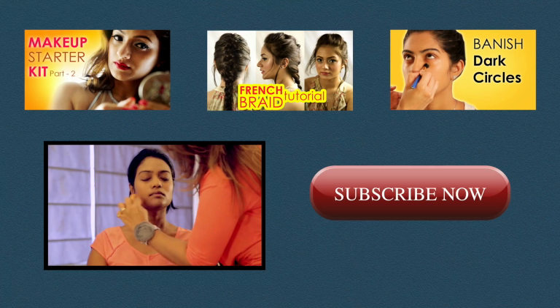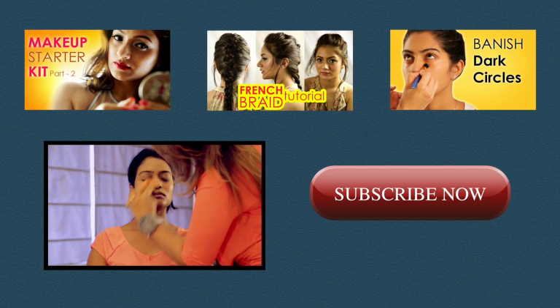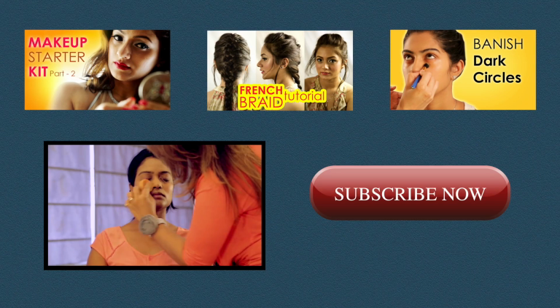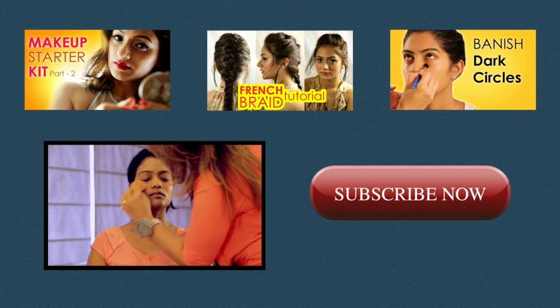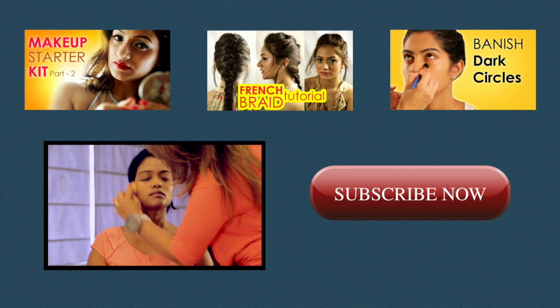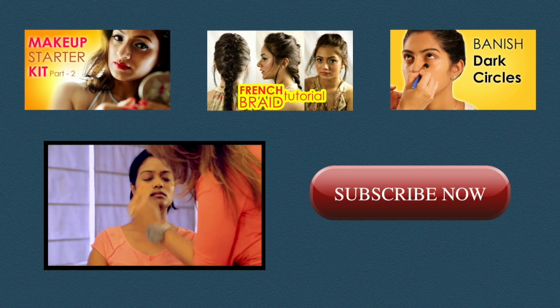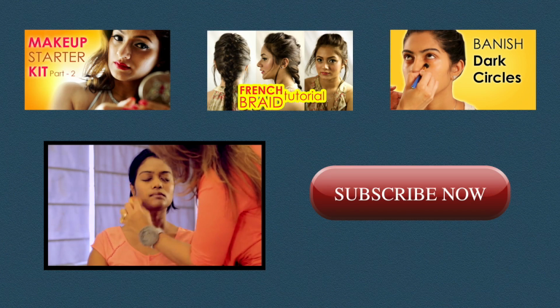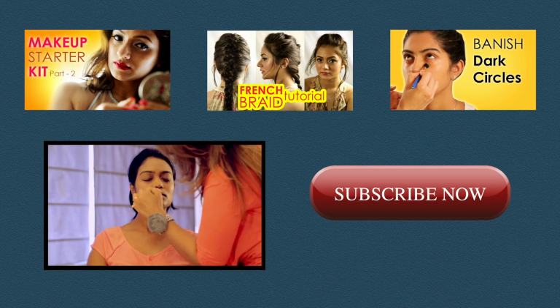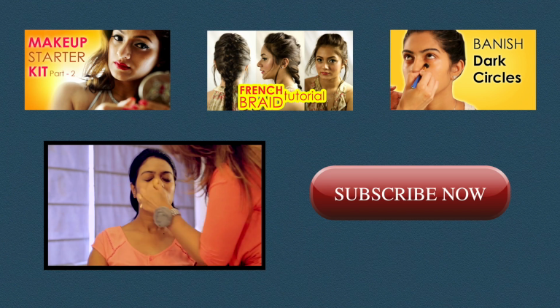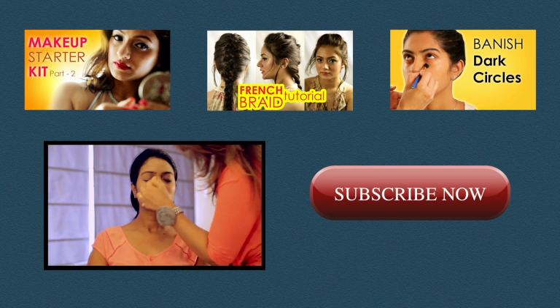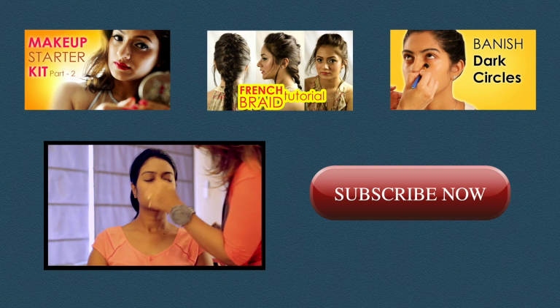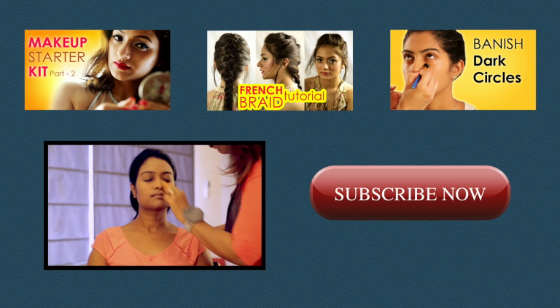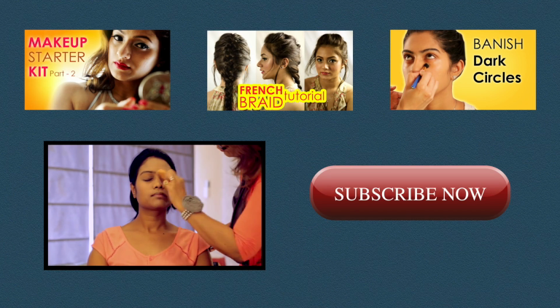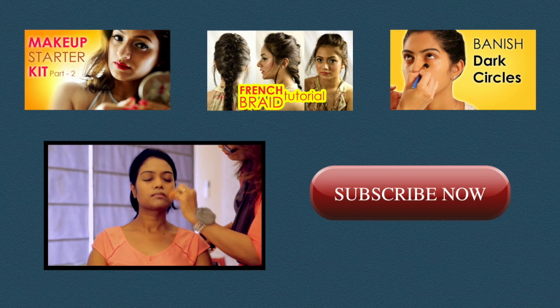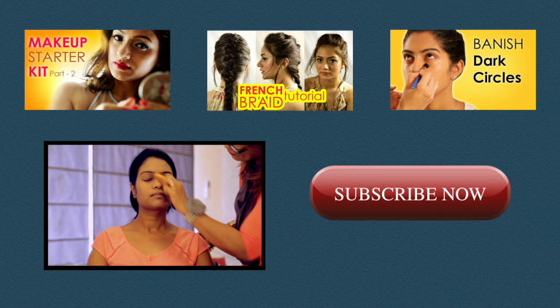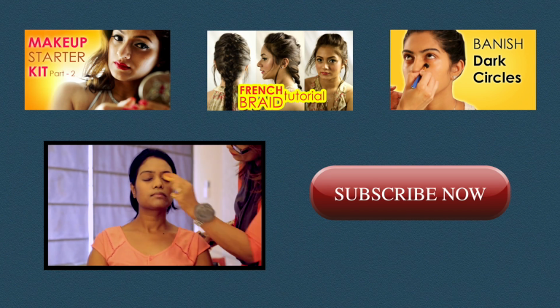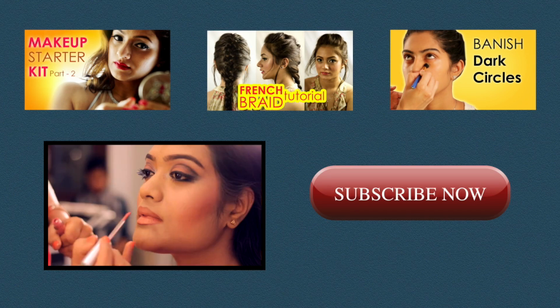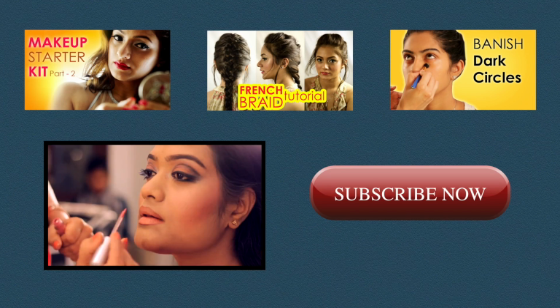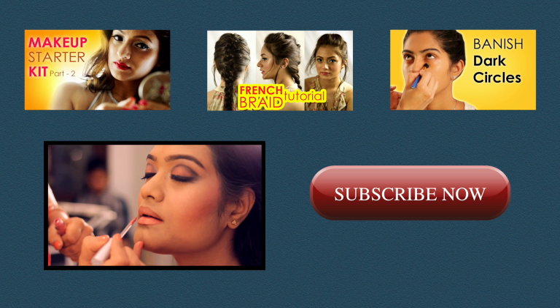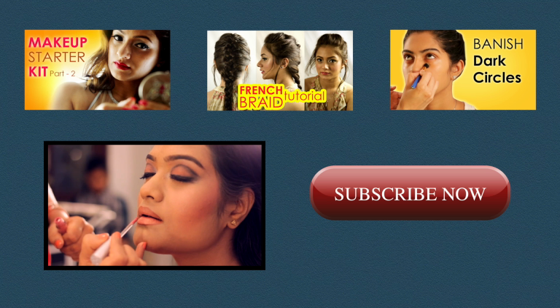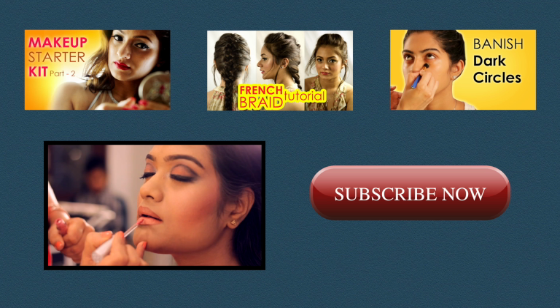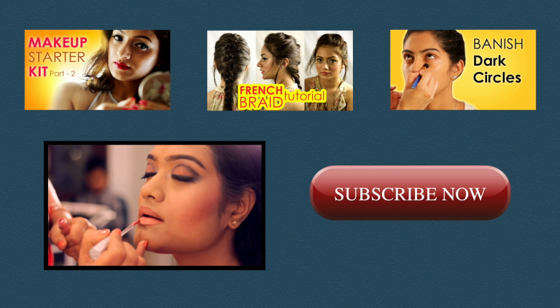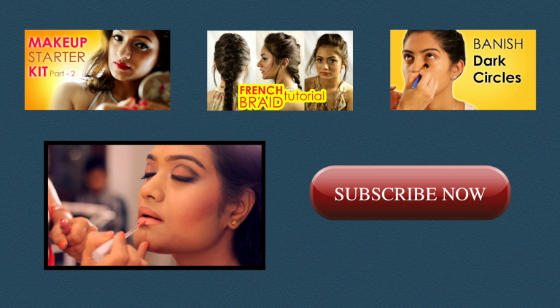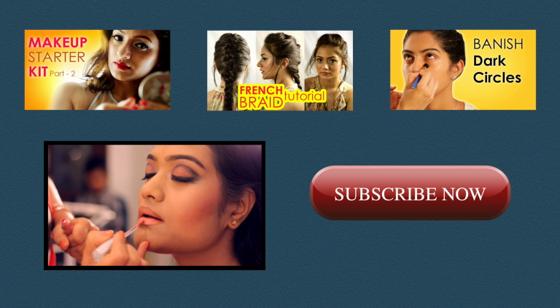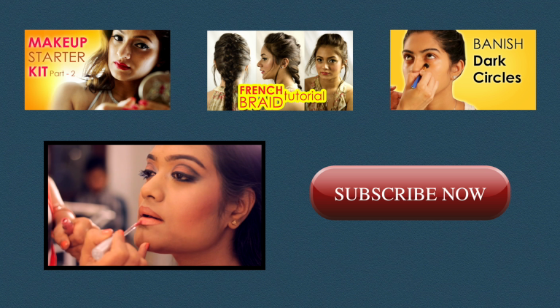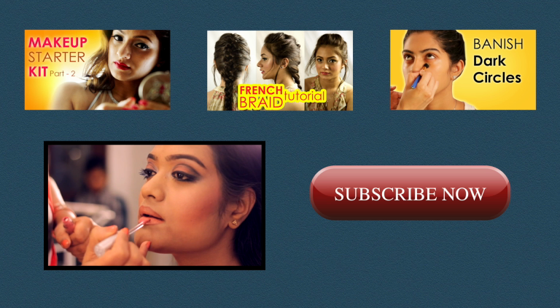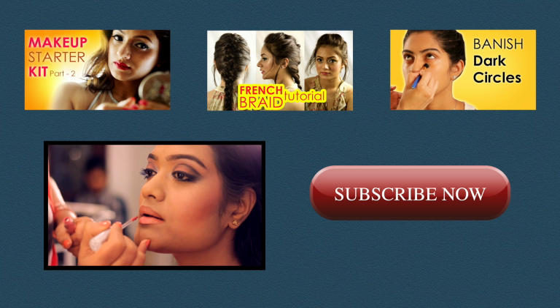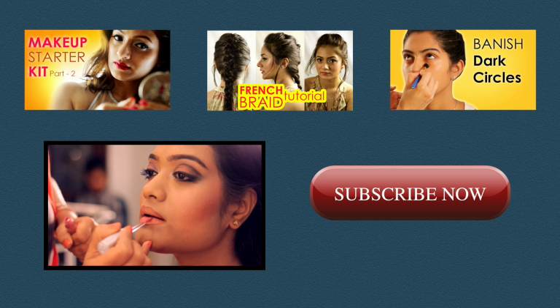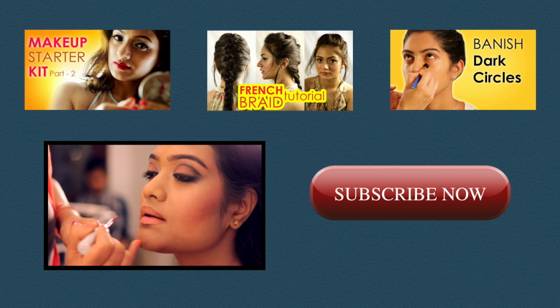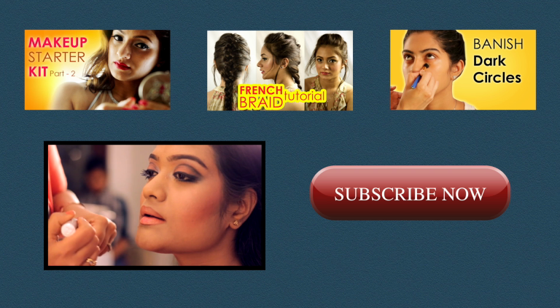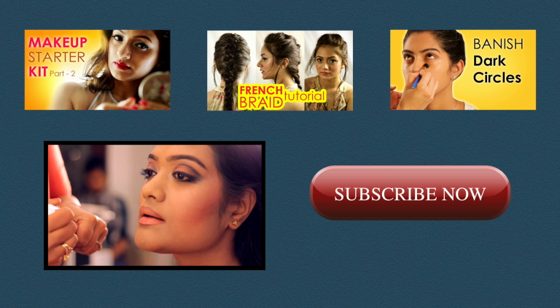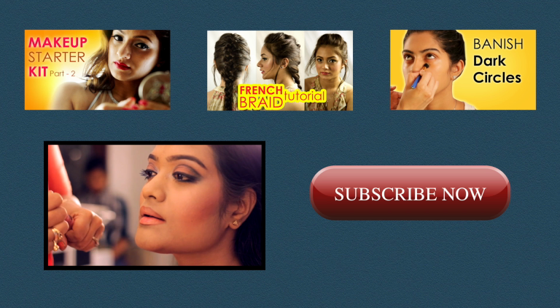For more tips on makeup and for more such videos, please subscribe to our channel once again and come back soon.